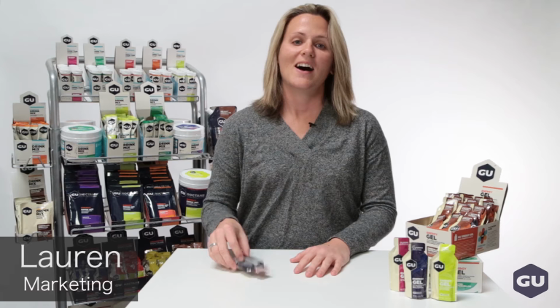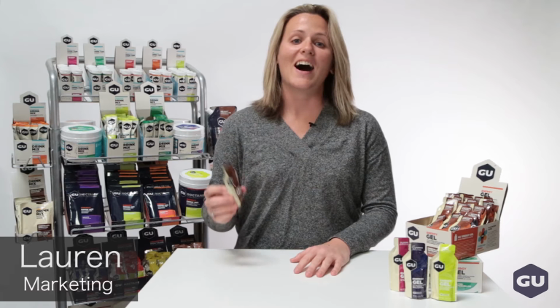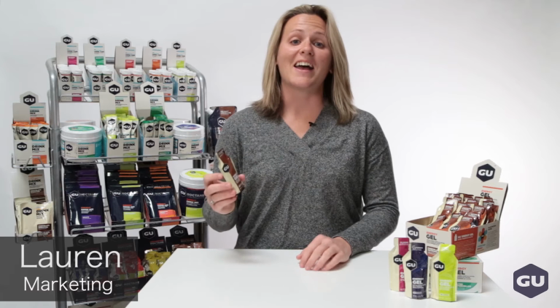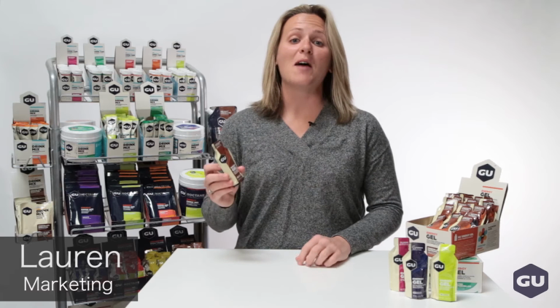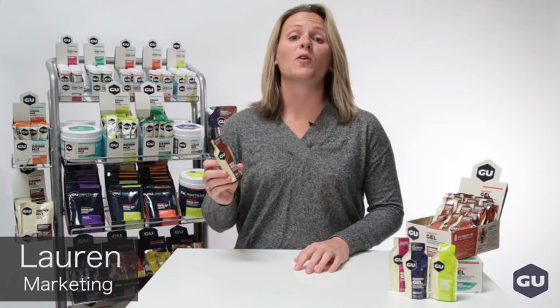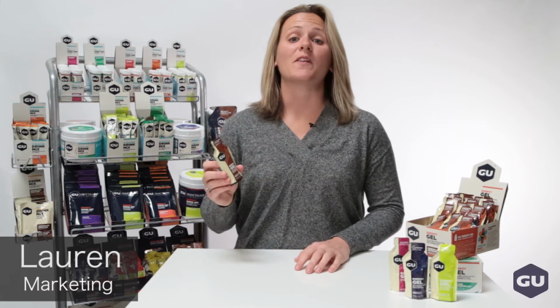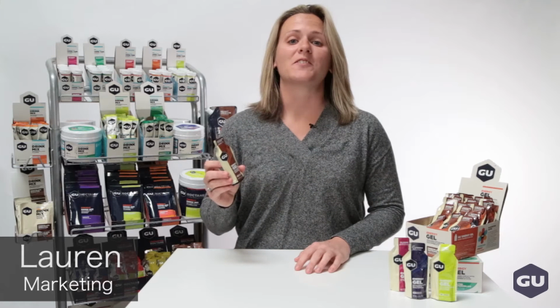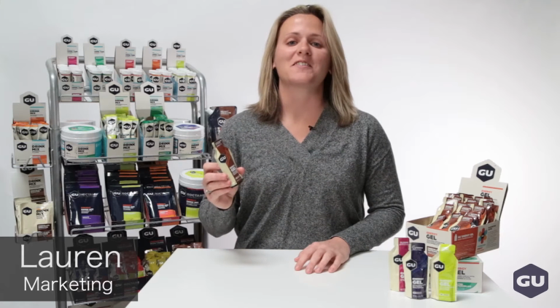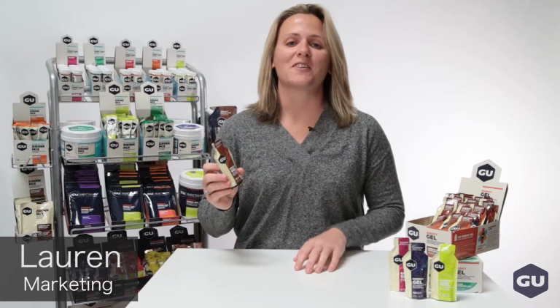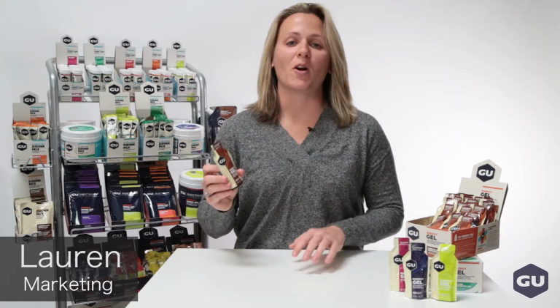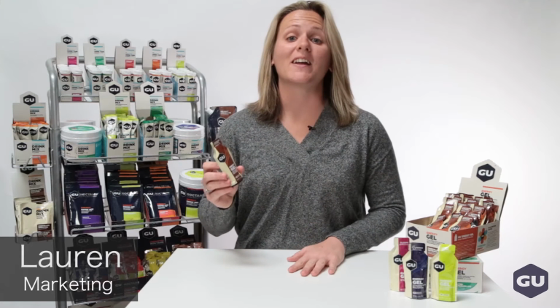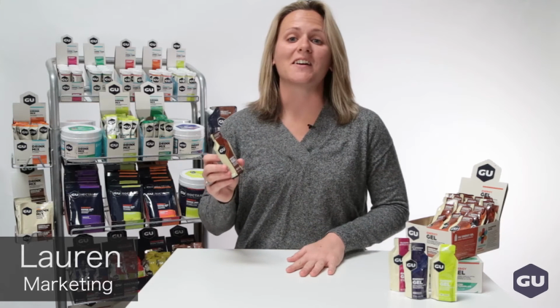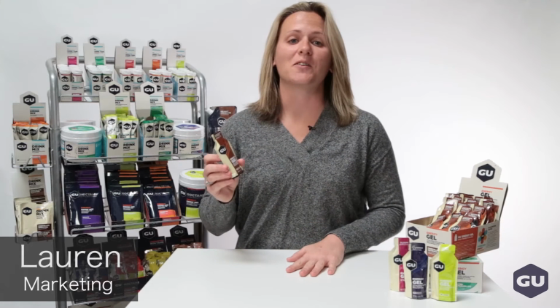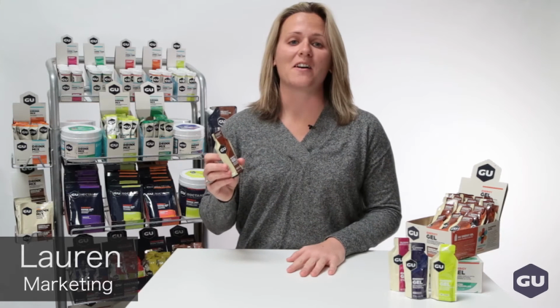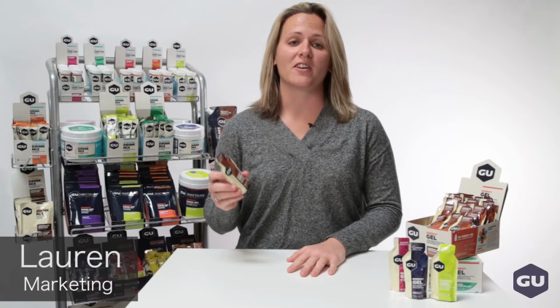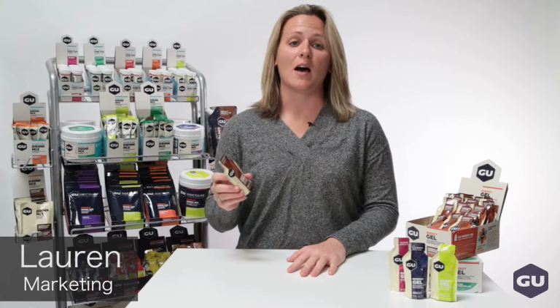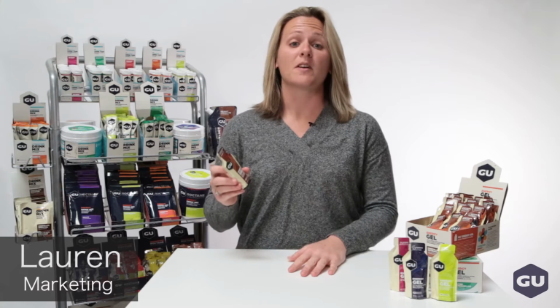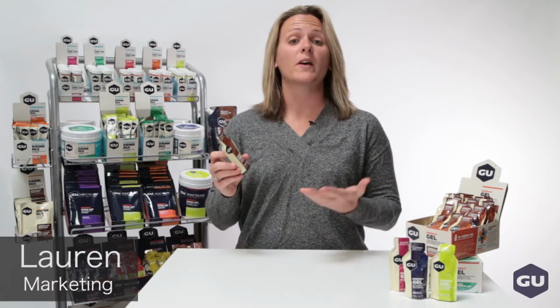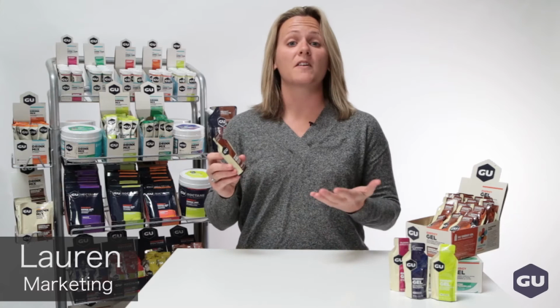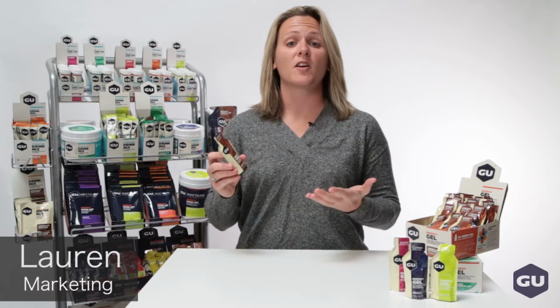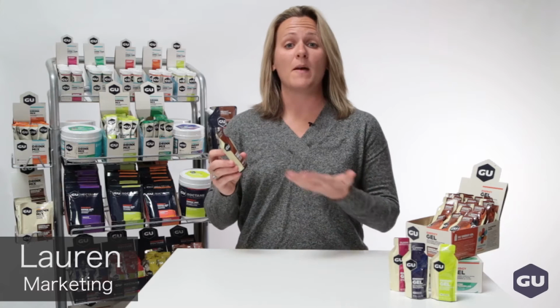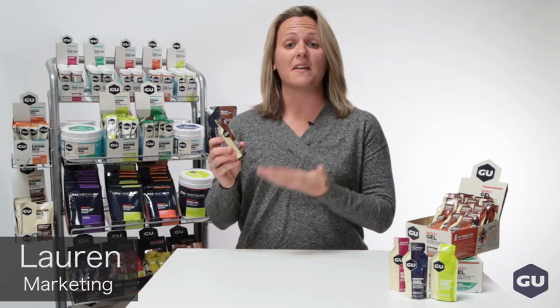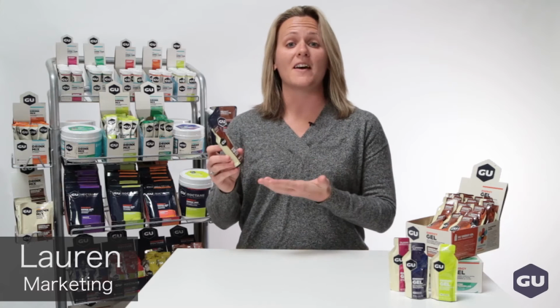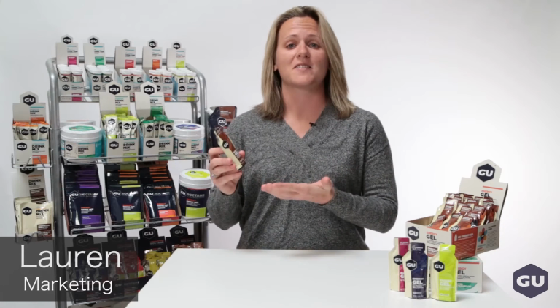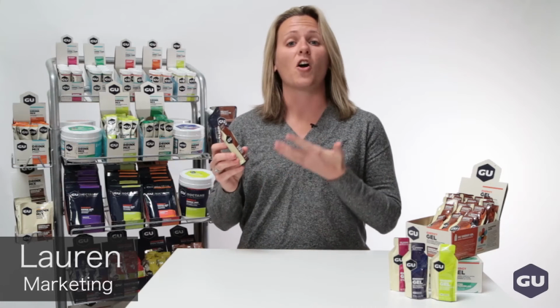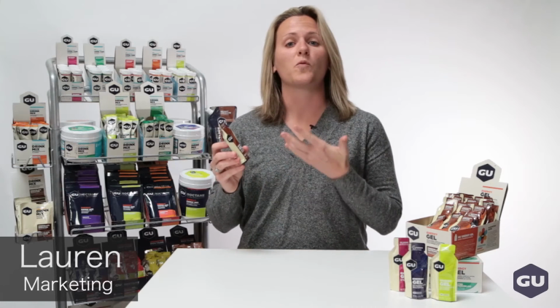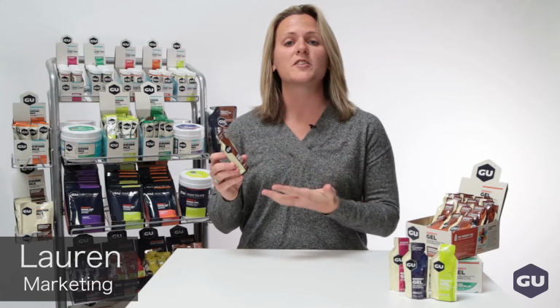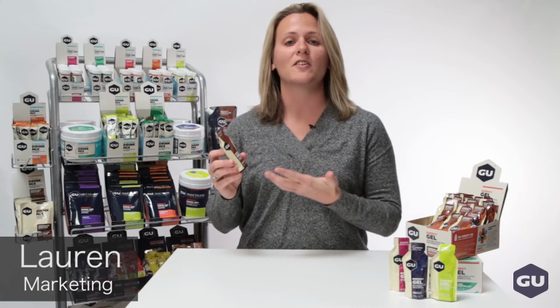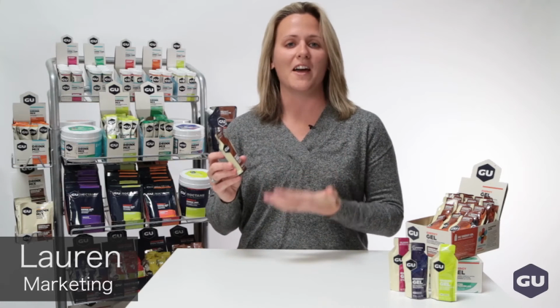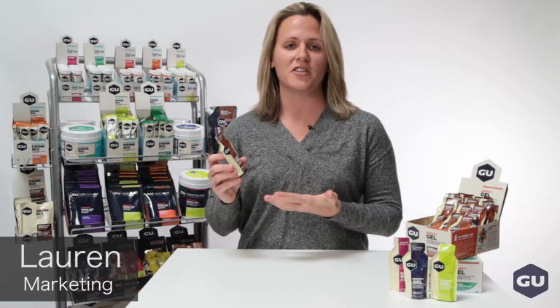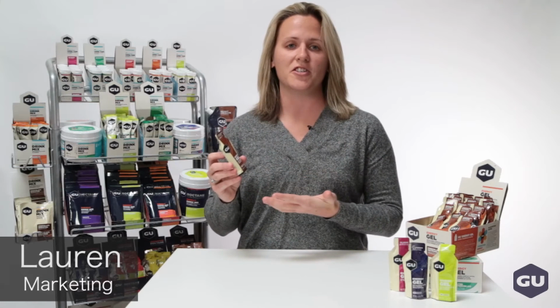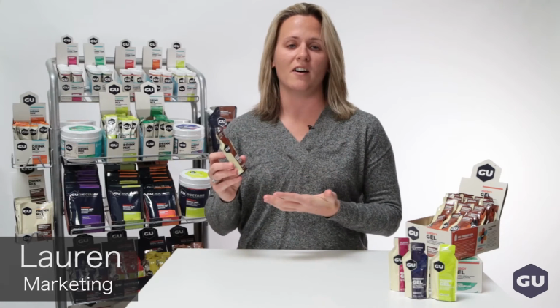Hi, I'm Lauren, the Director of Marketing at Goo Energy Labs, and we got our start making this, our original energy gel.